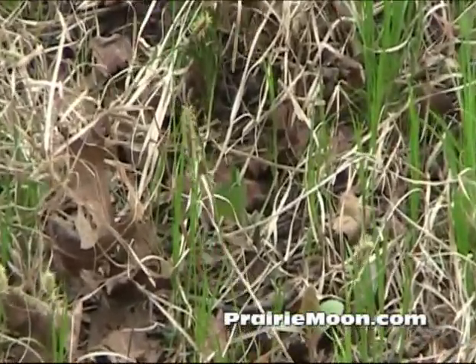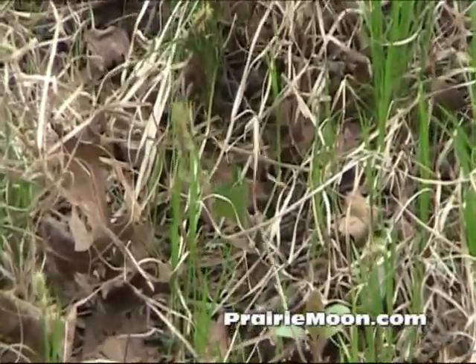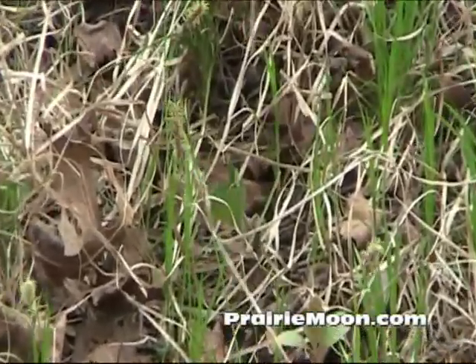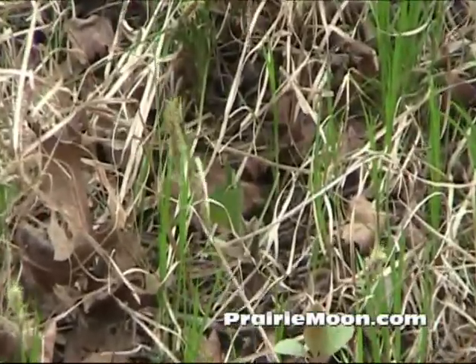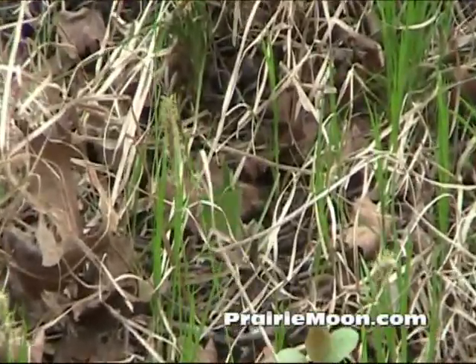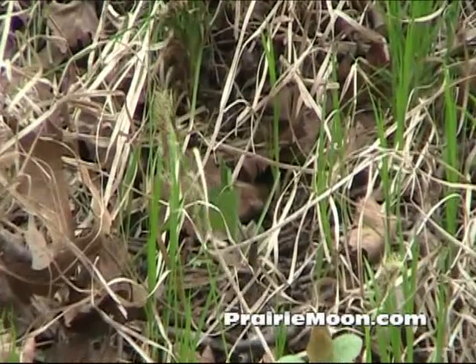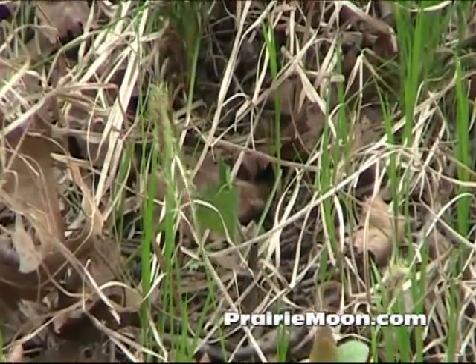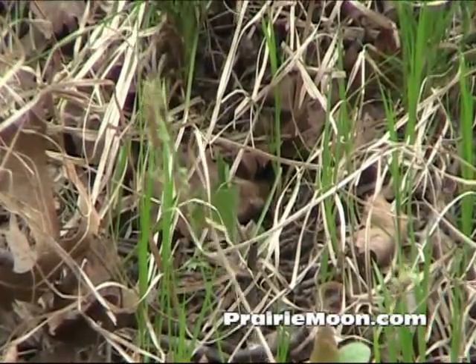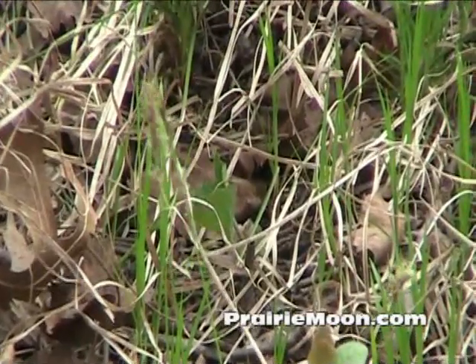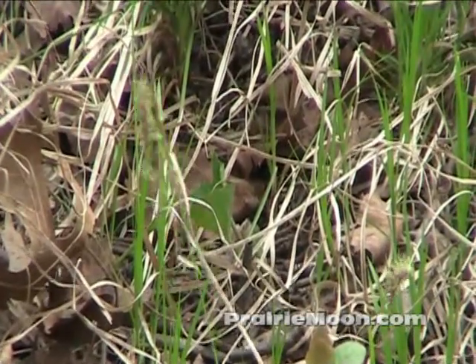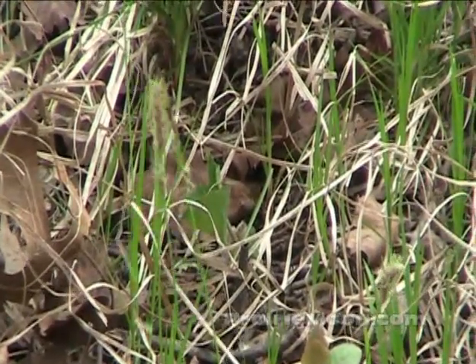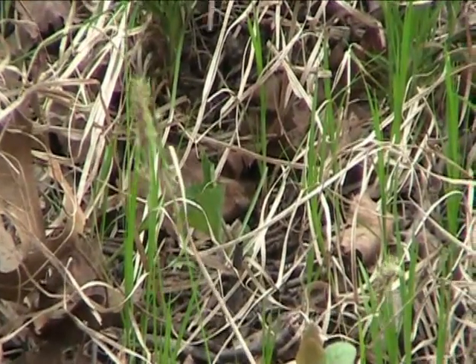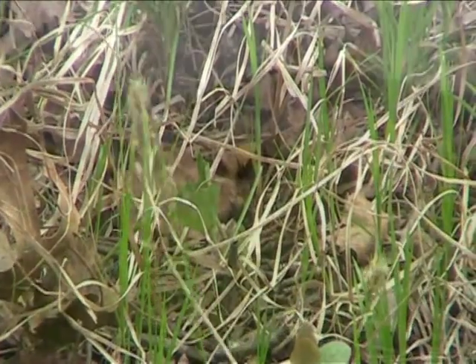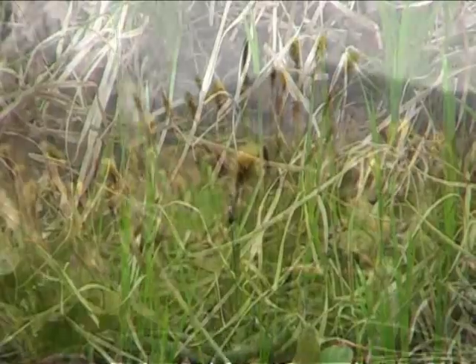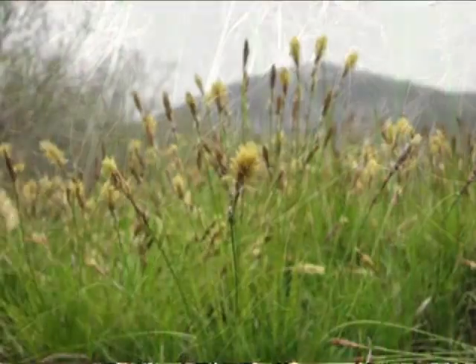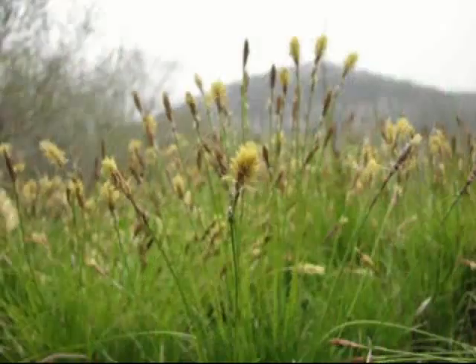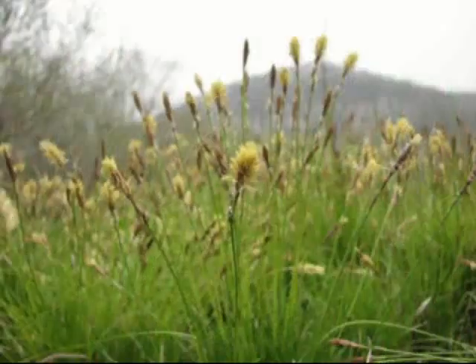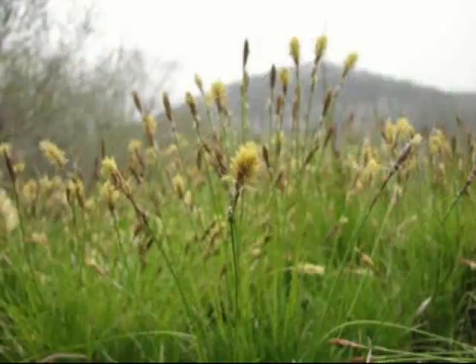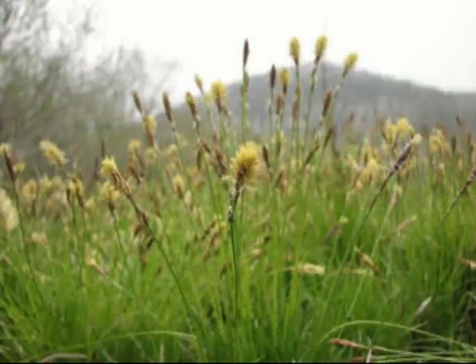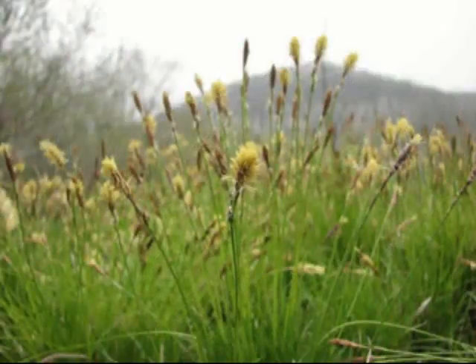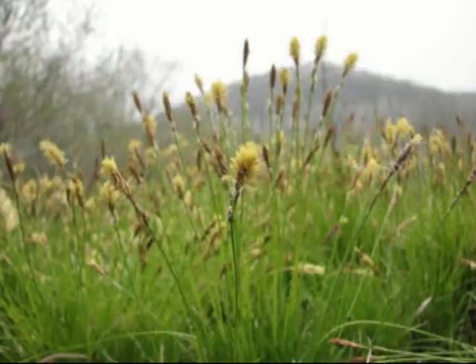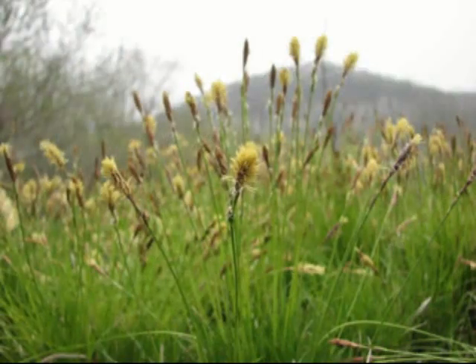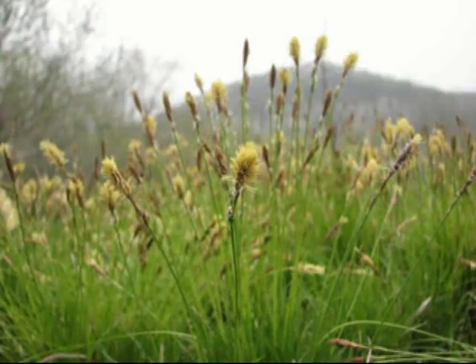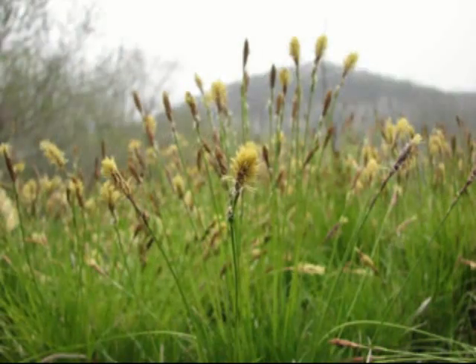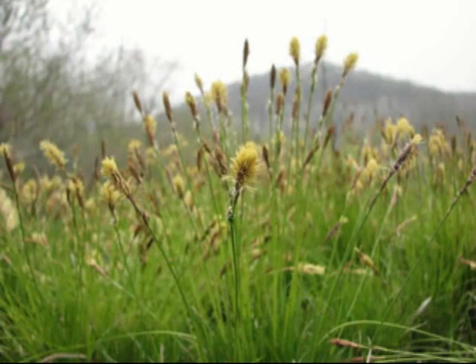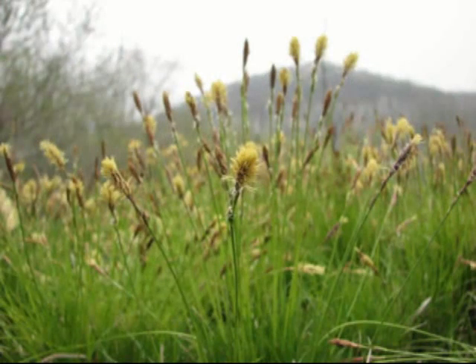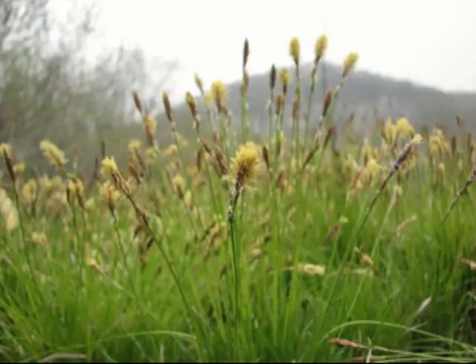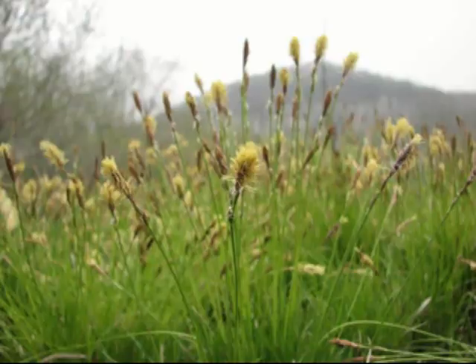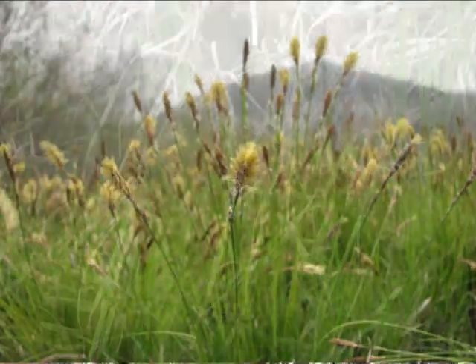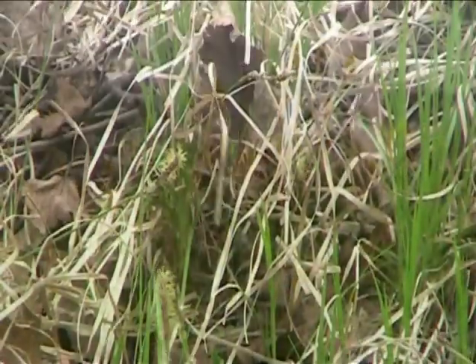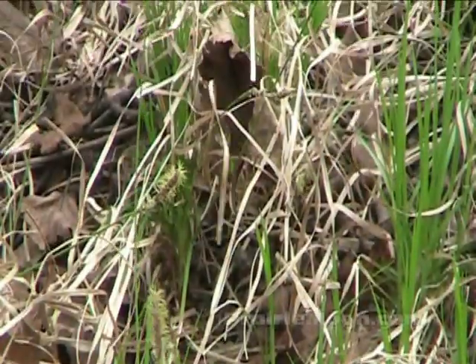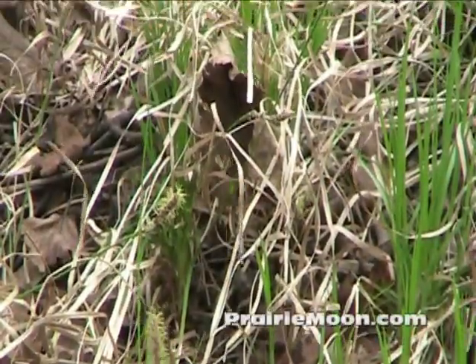Right now it's as showy as it gets. You can see the little yellow pom-poms on top of the sedge. That will turn into seed.